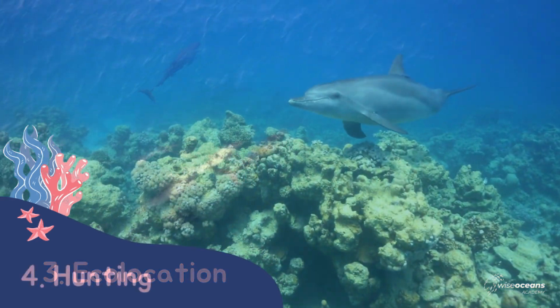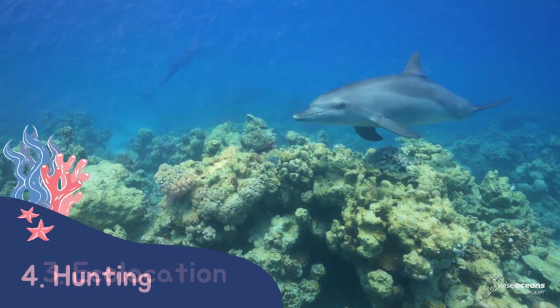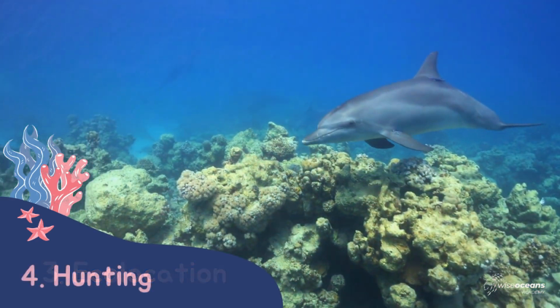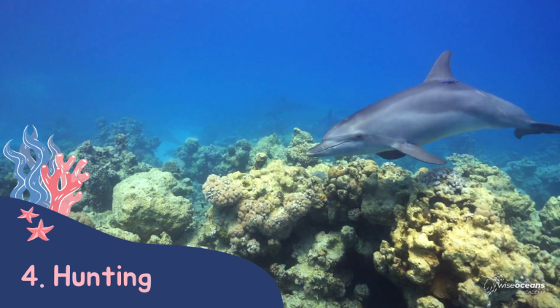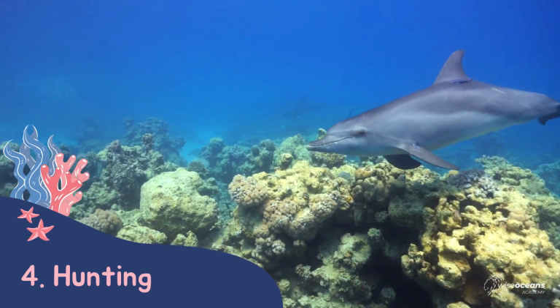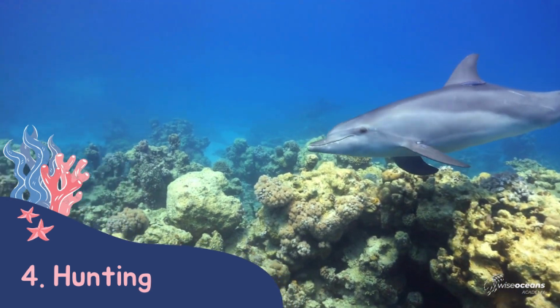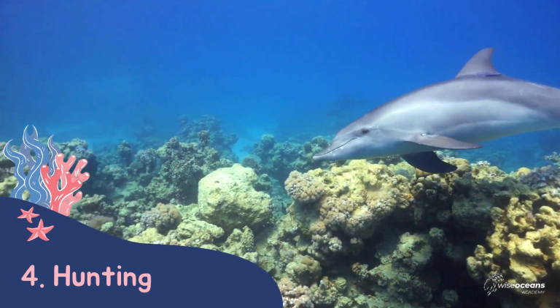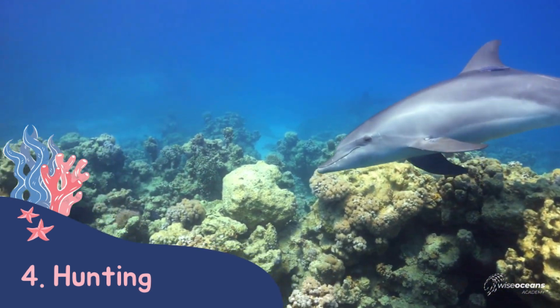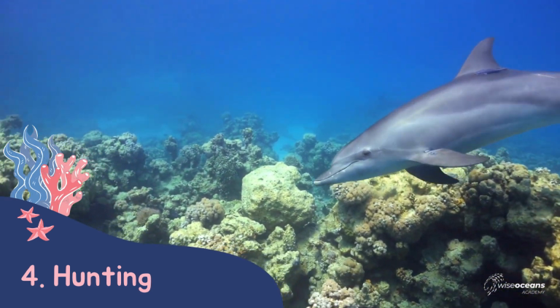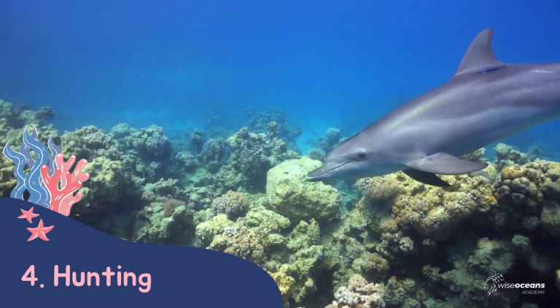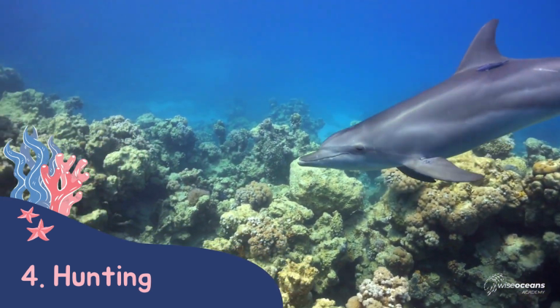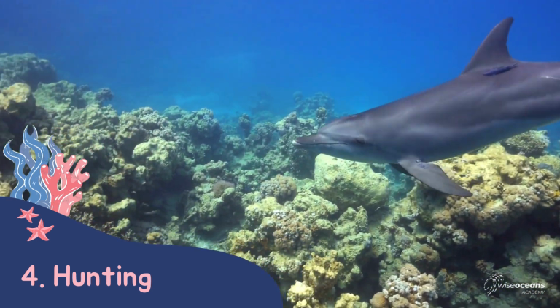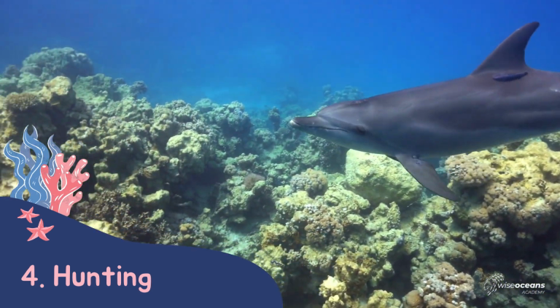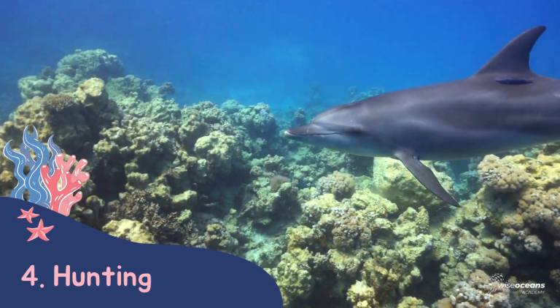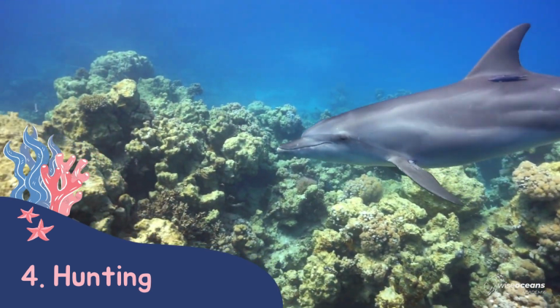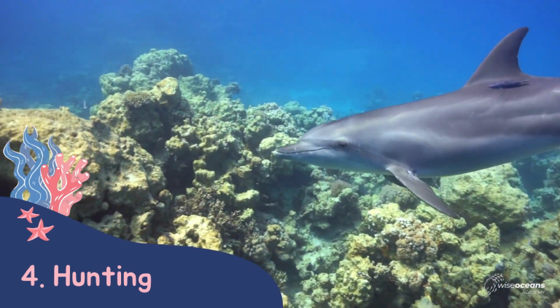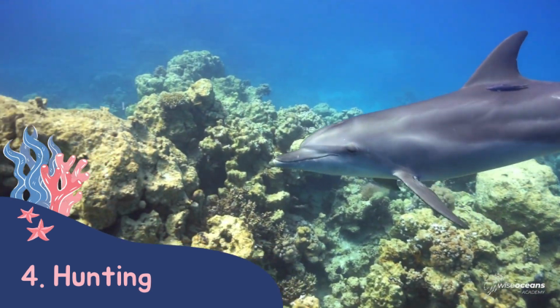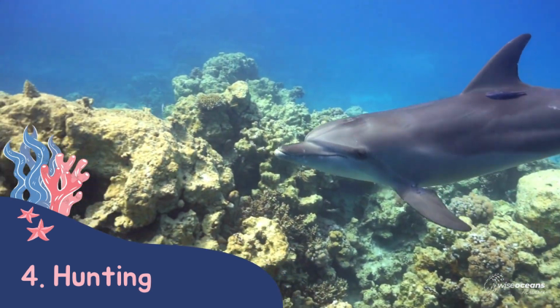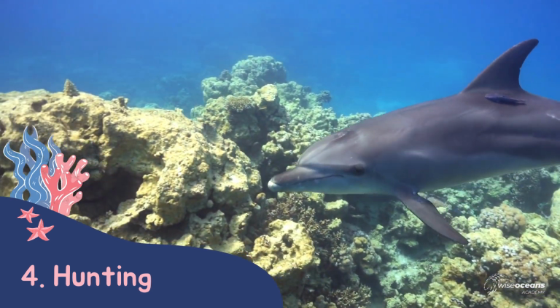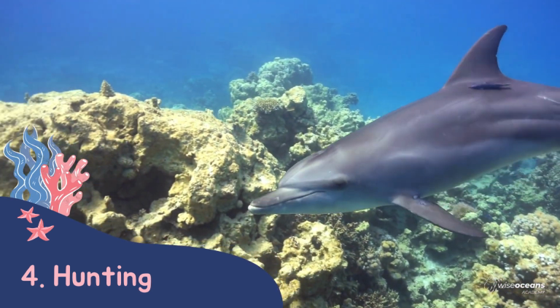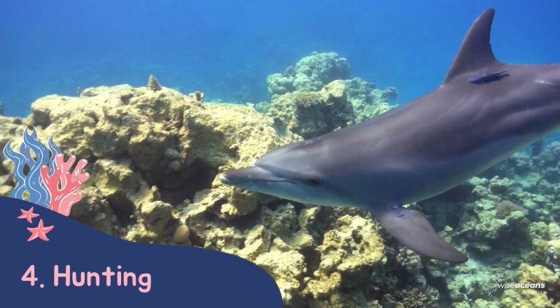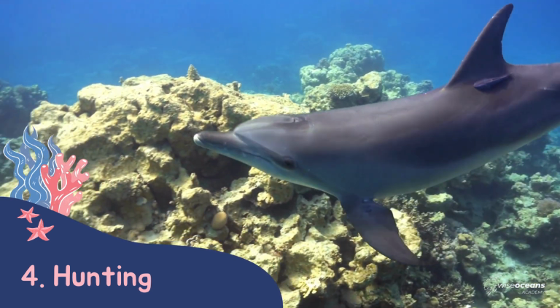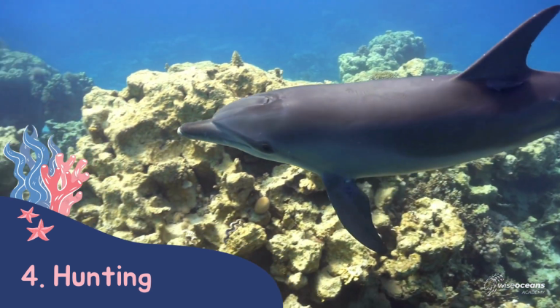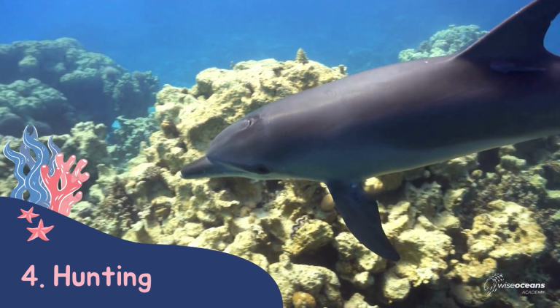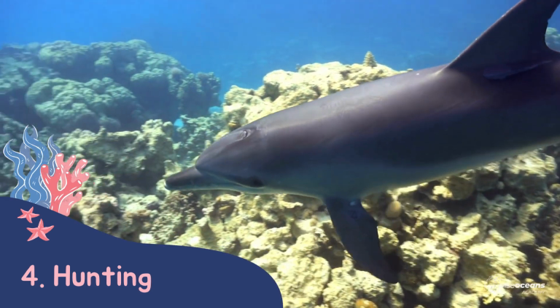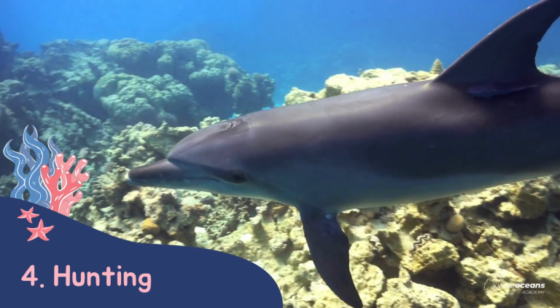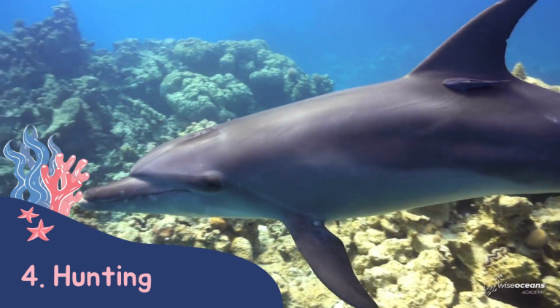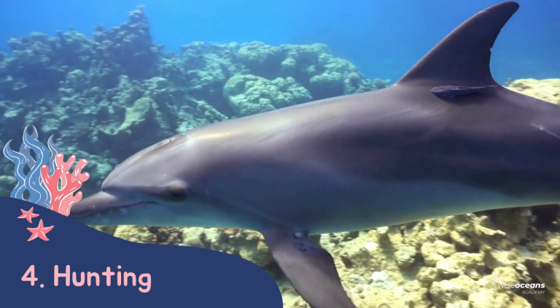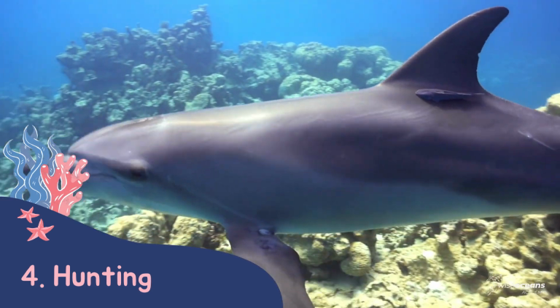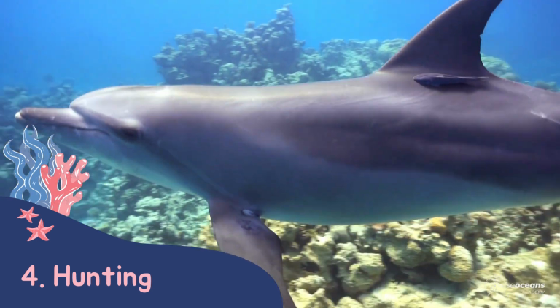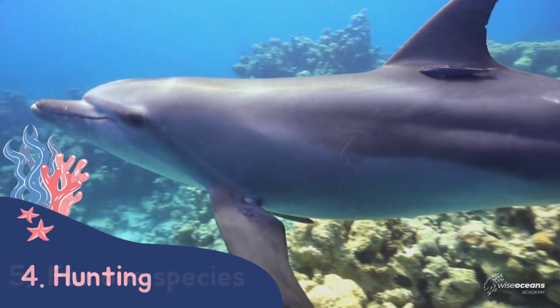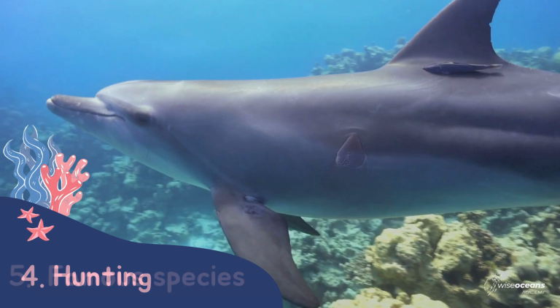We also look at some of the very clever ways dolphins have learned to hunt, like catching fish inside a shell.